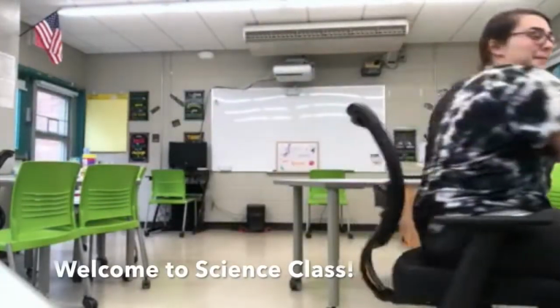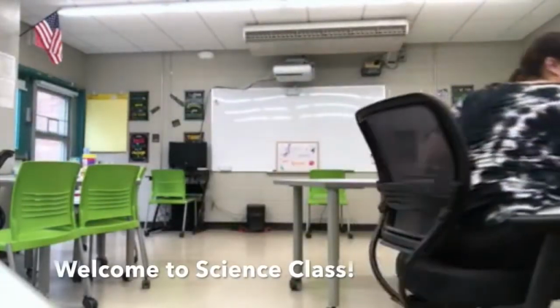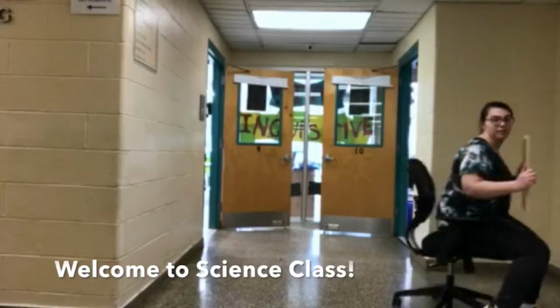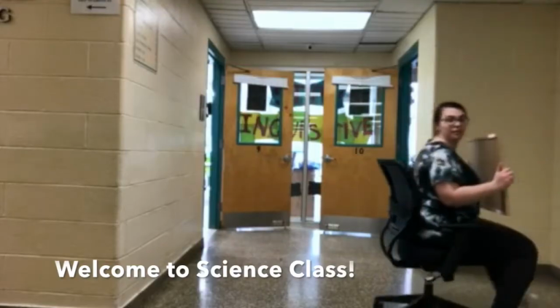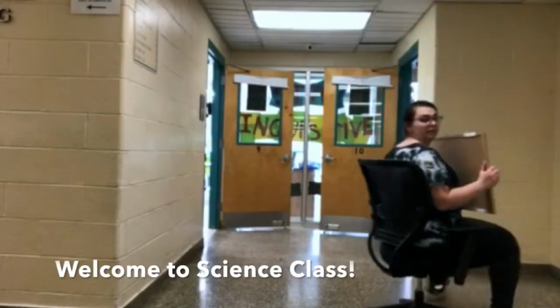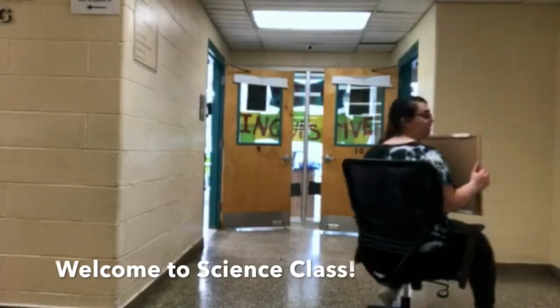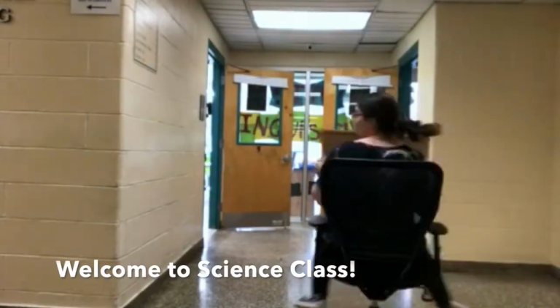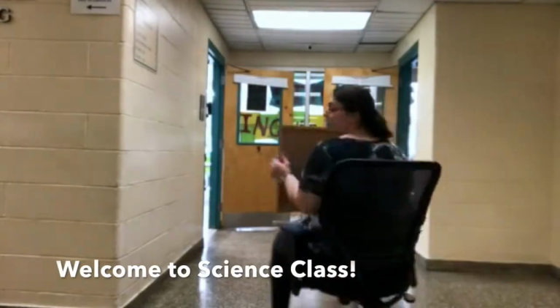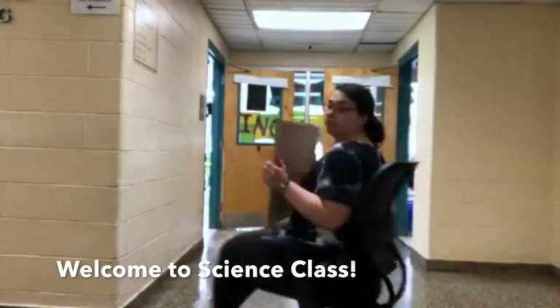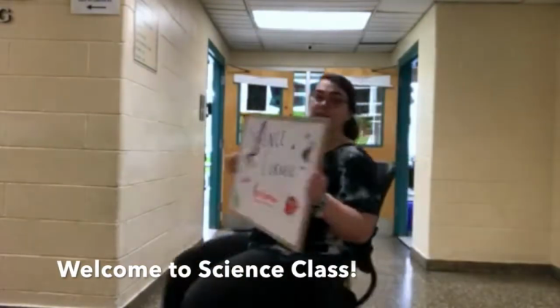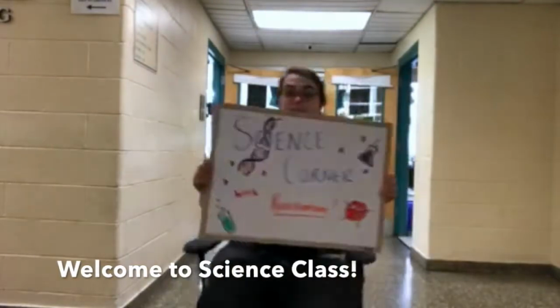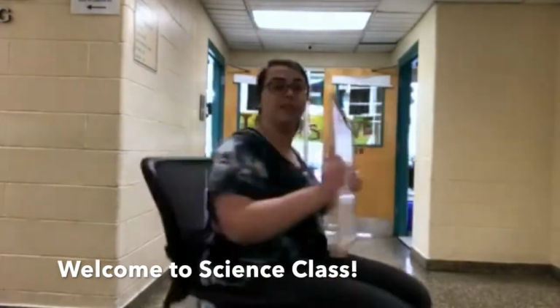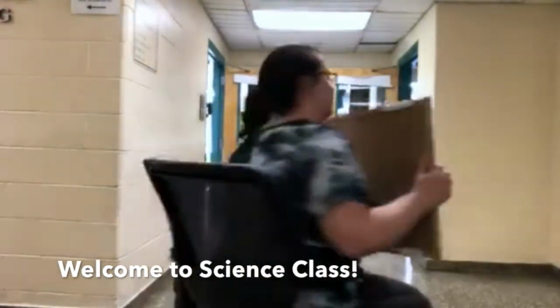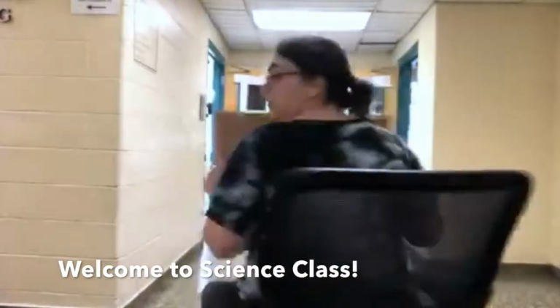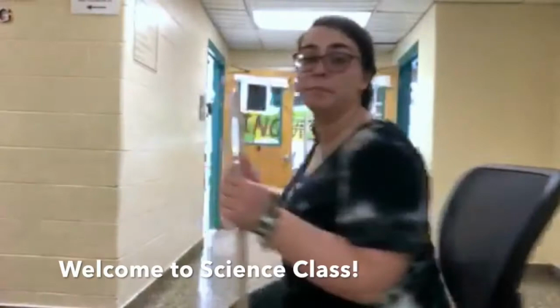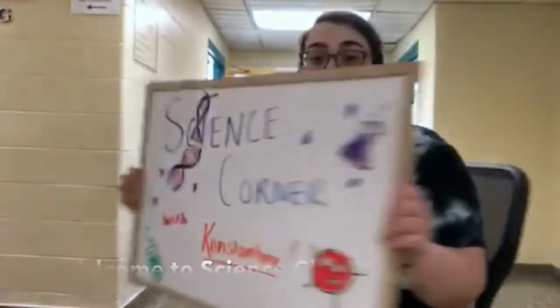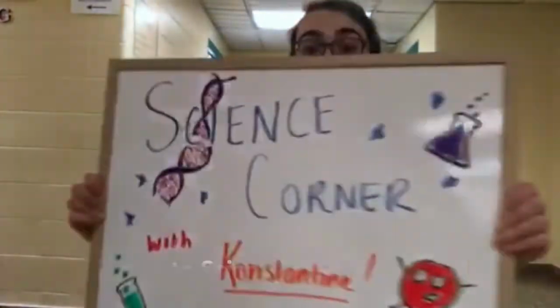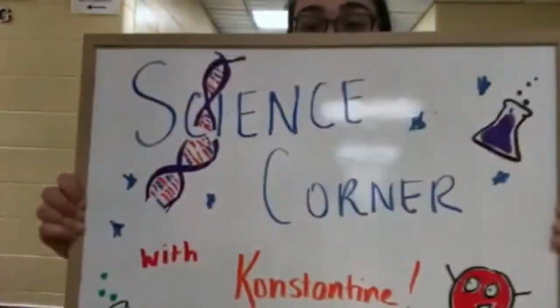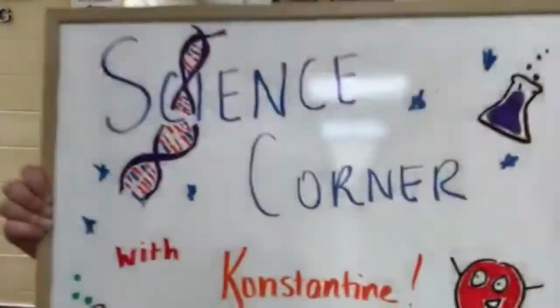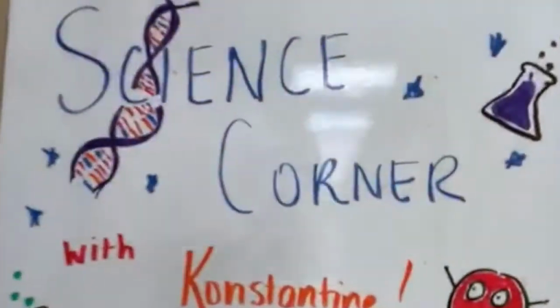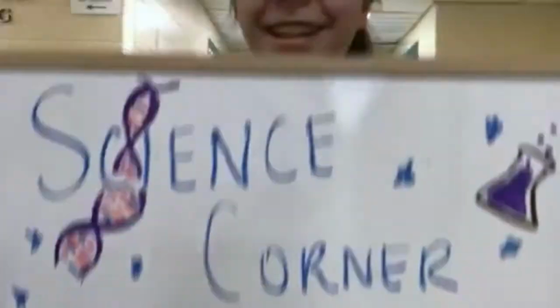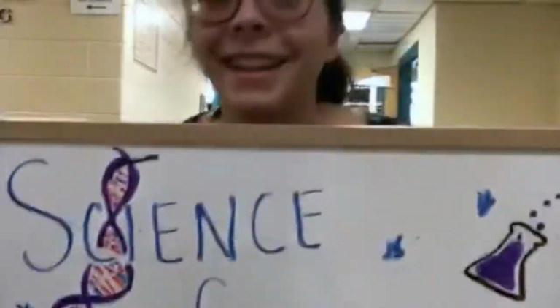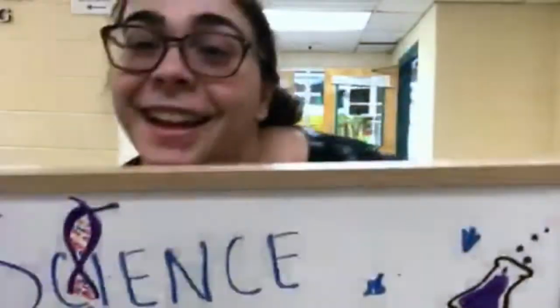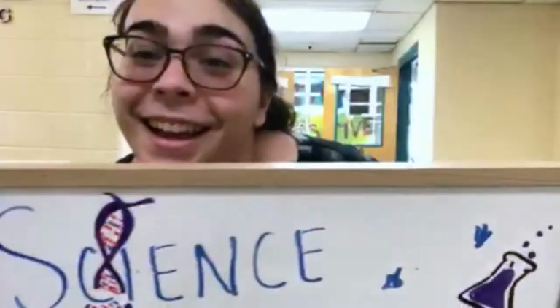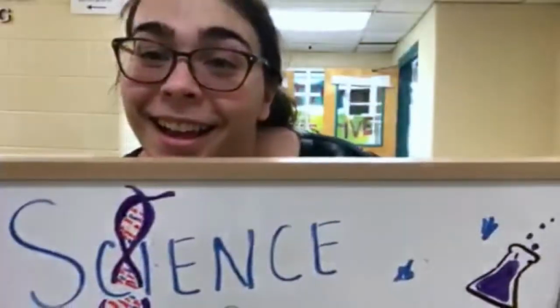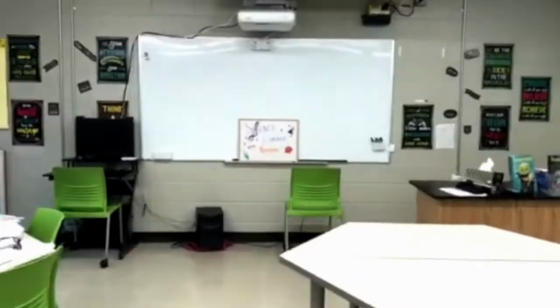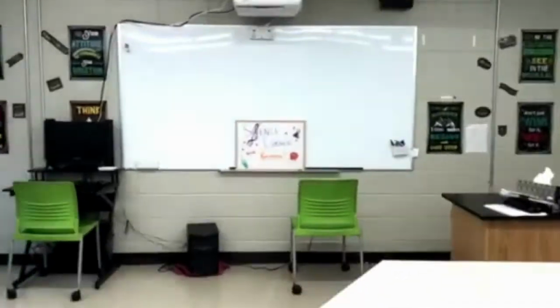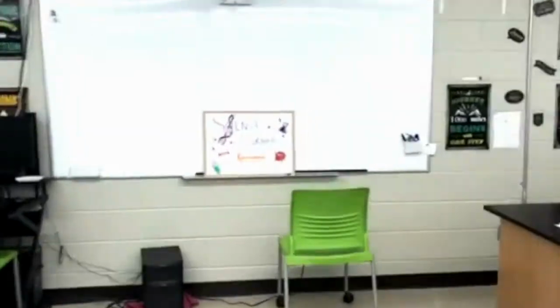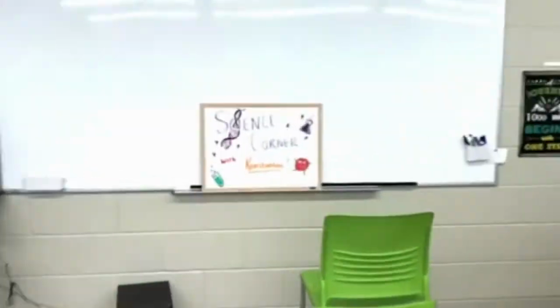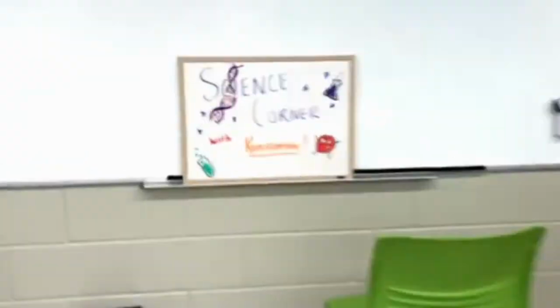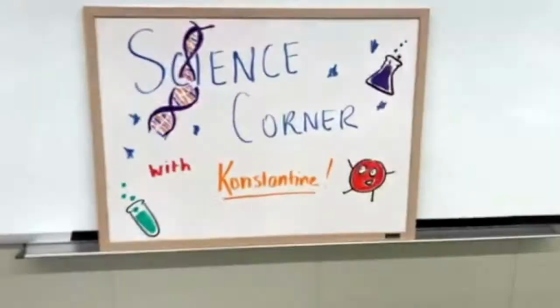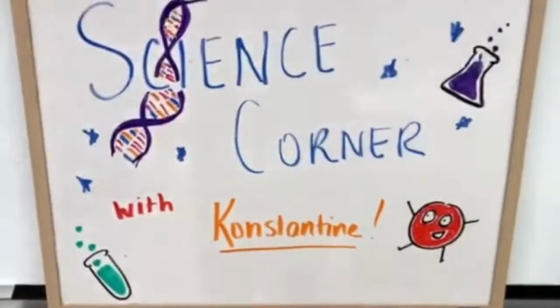Learn your school through a computer screen. Go to Science Corner with Constantine.